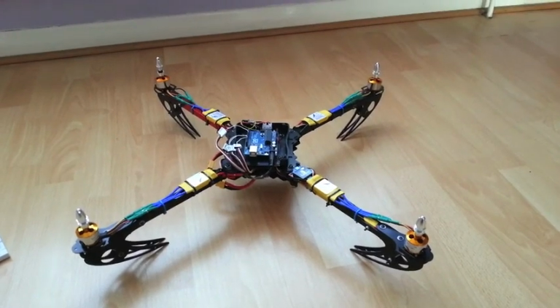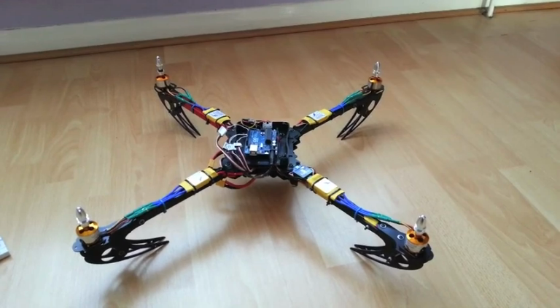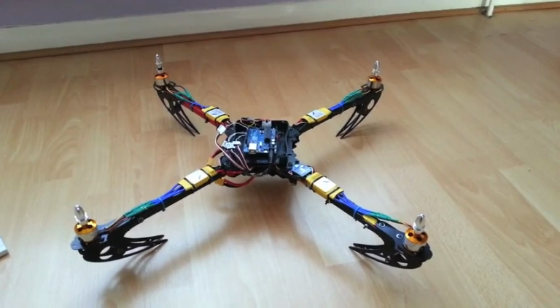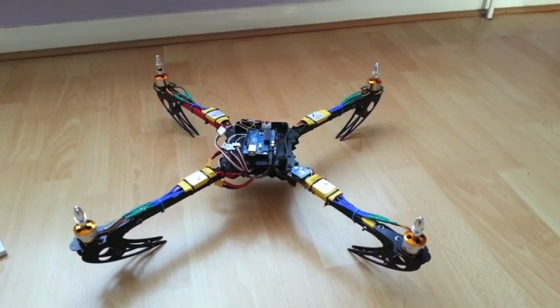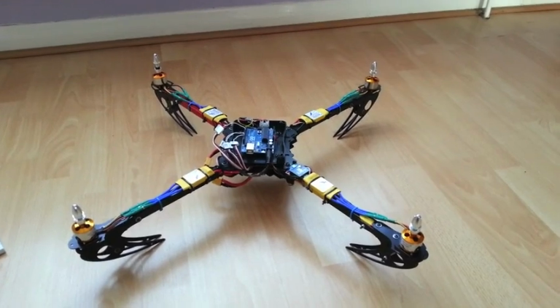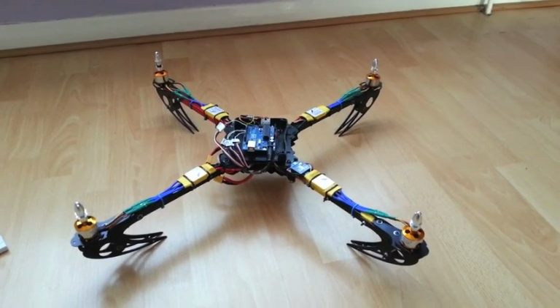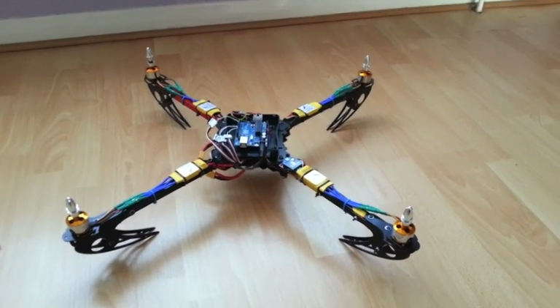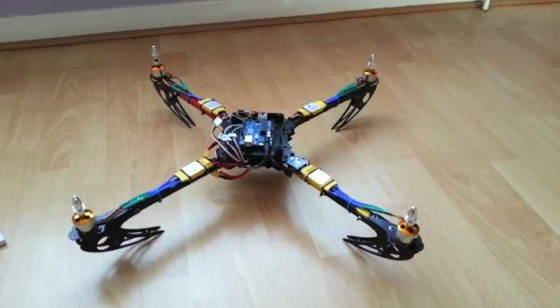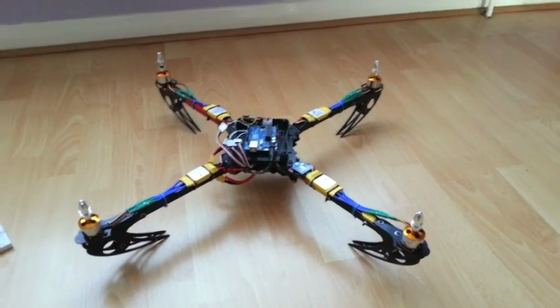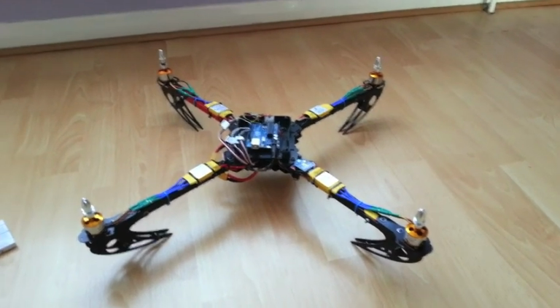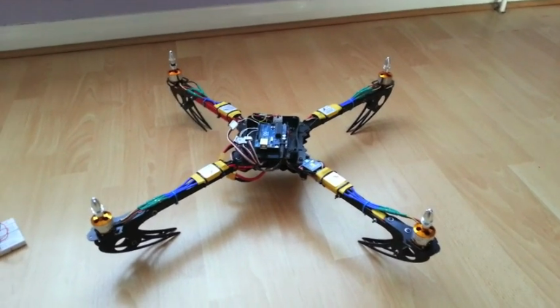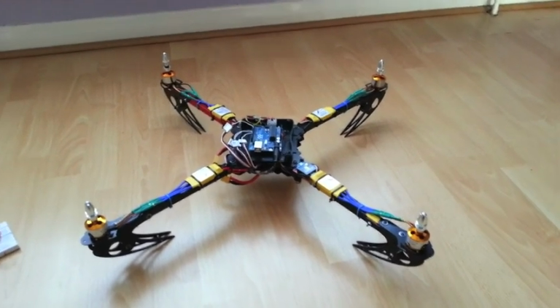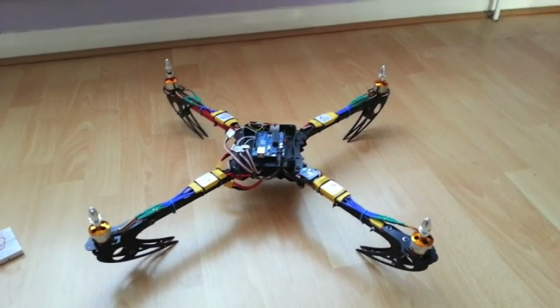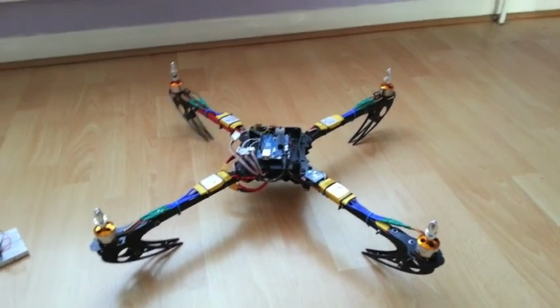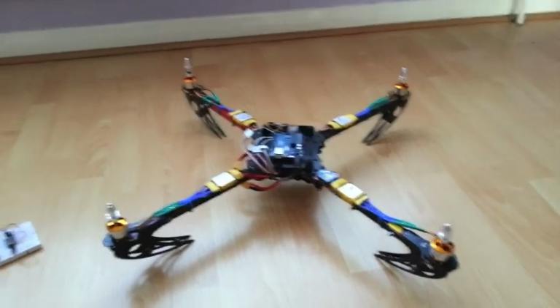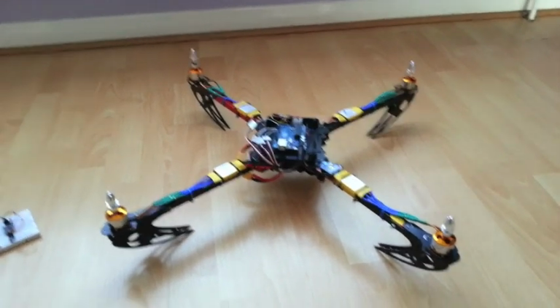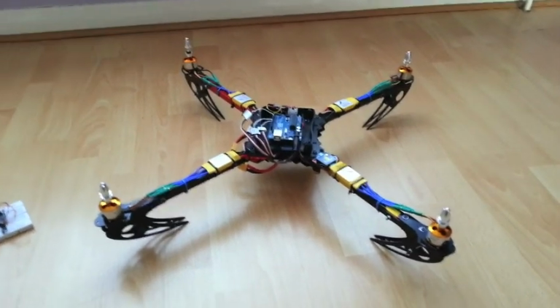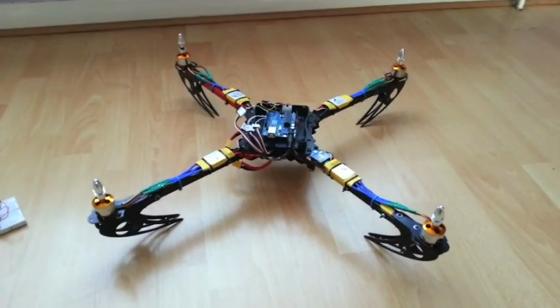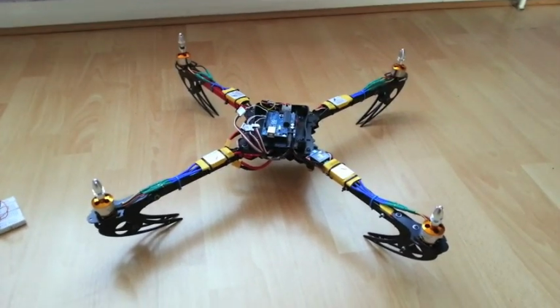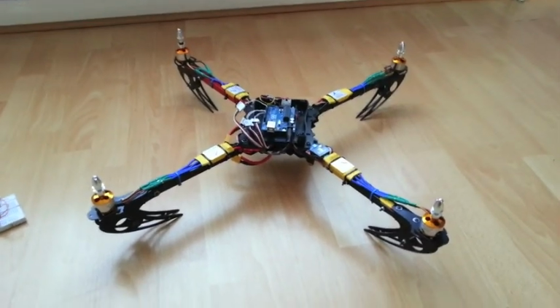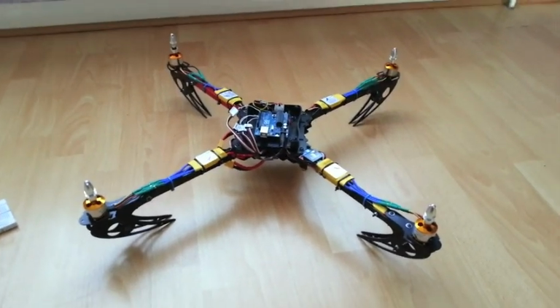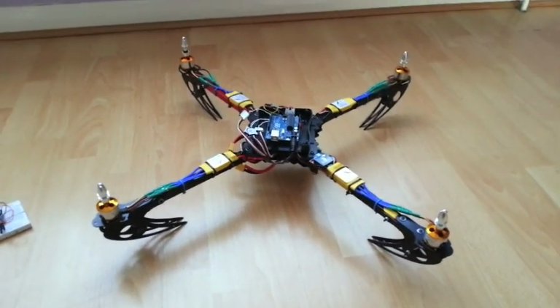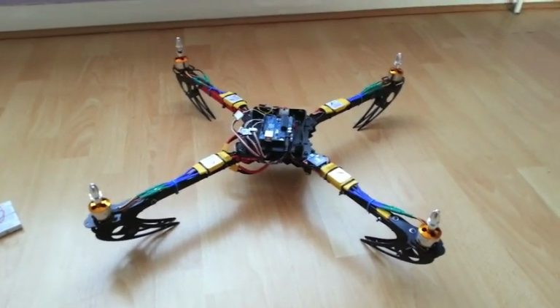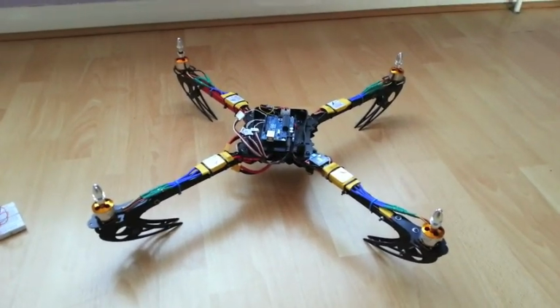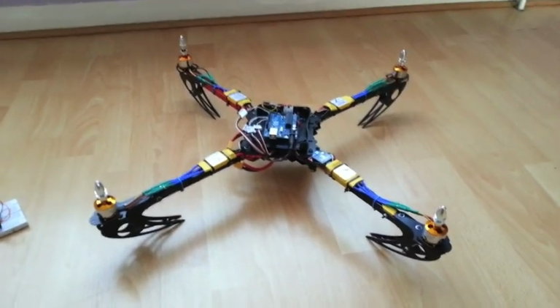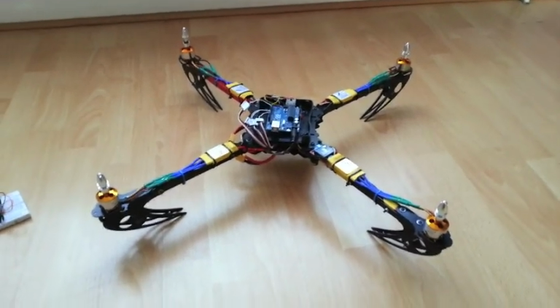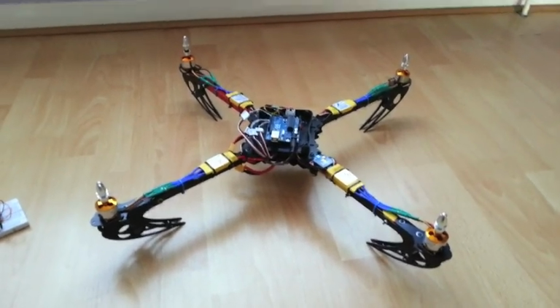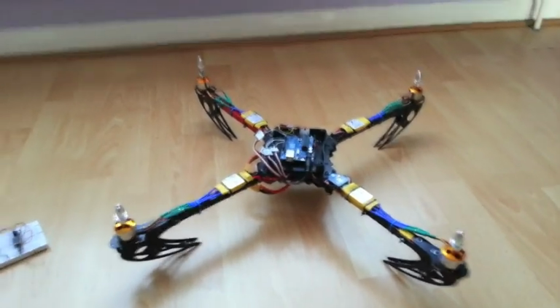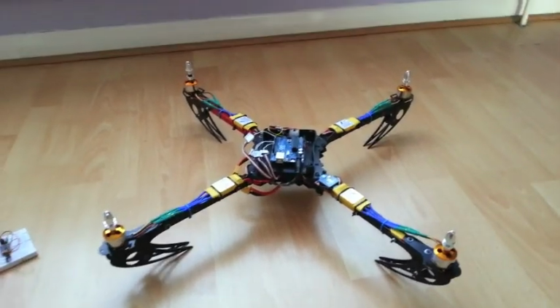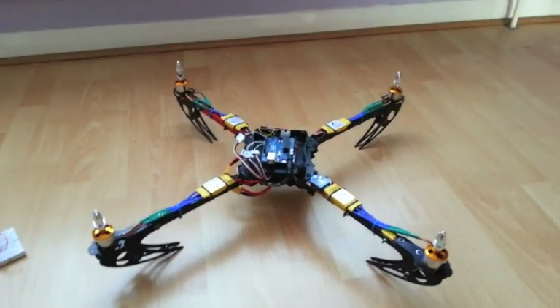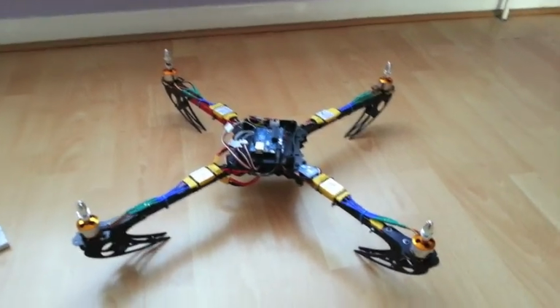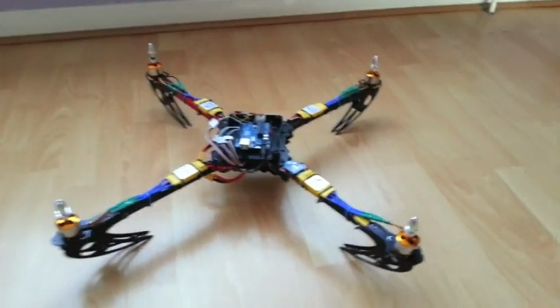Hi YouTube, this is another little update about my quadcopter project.